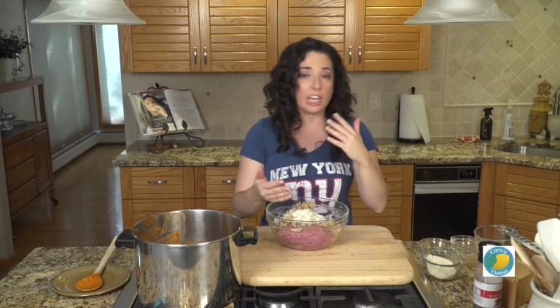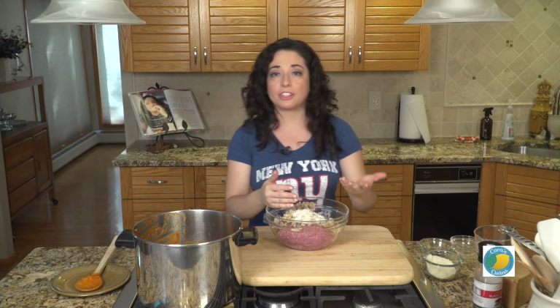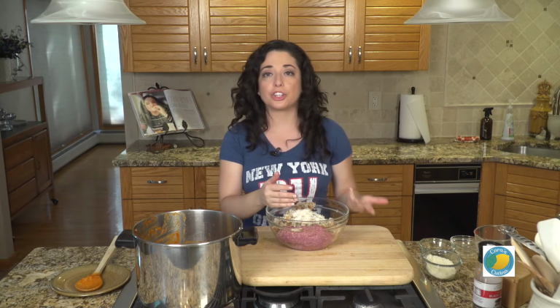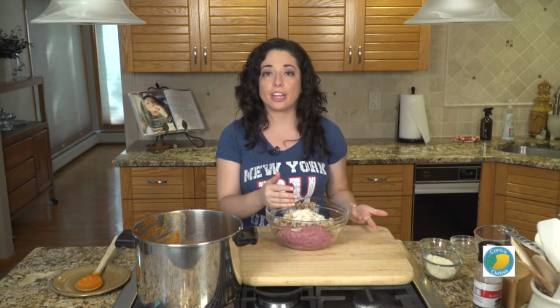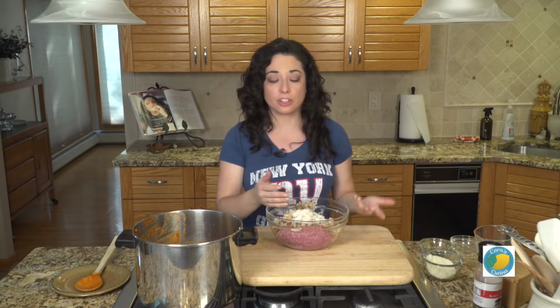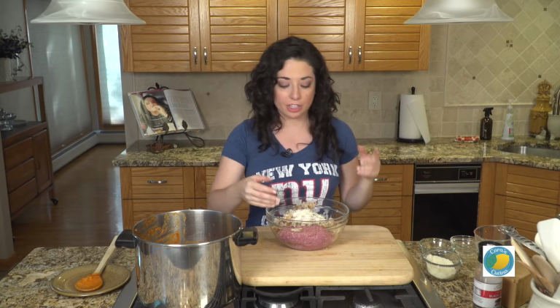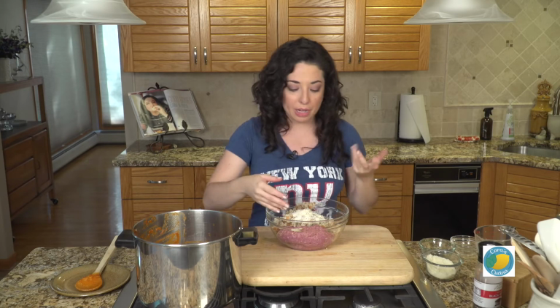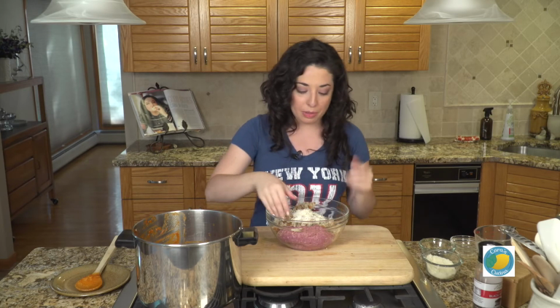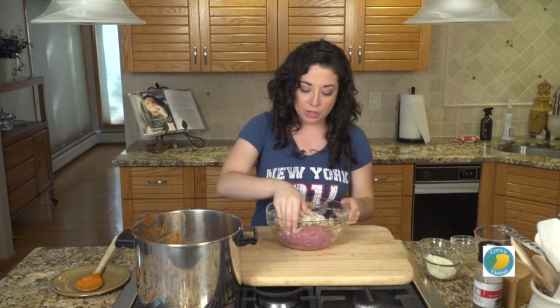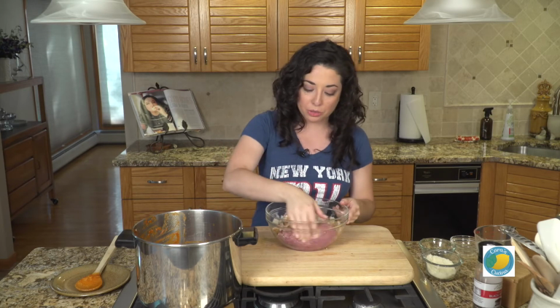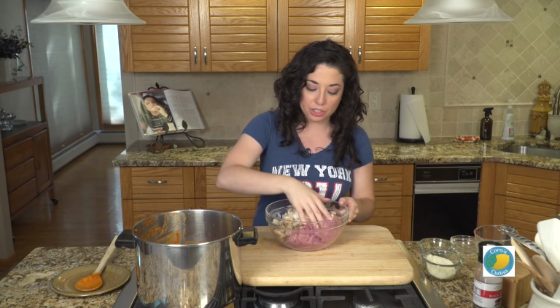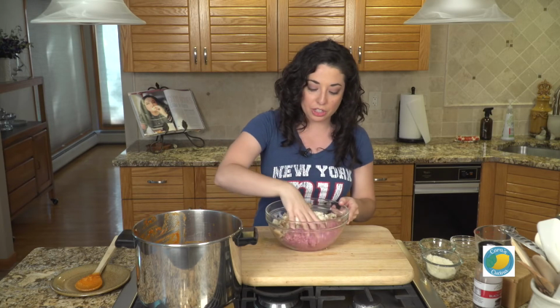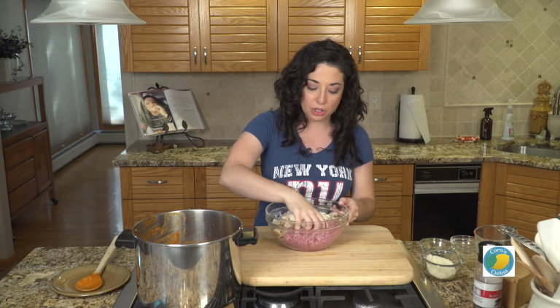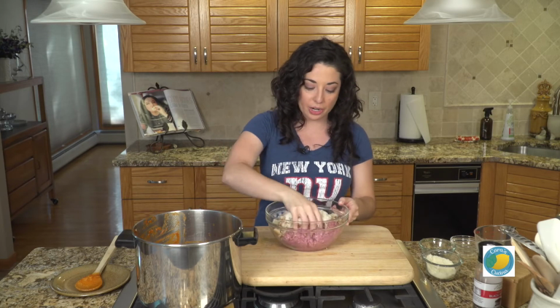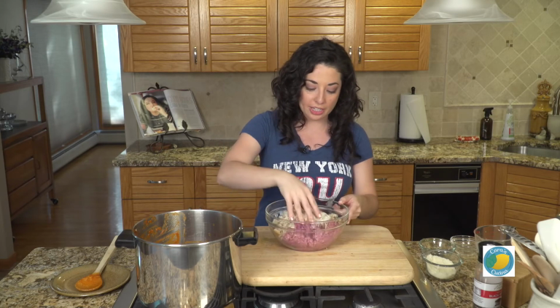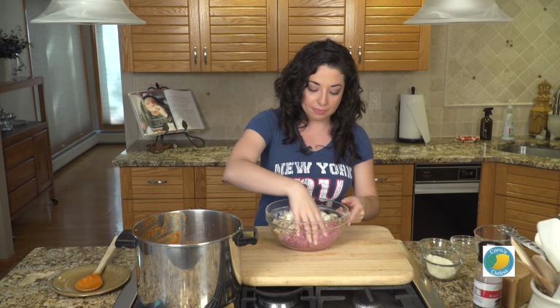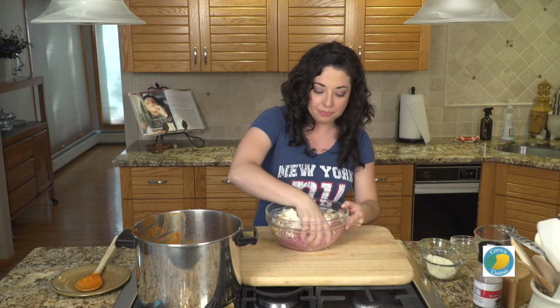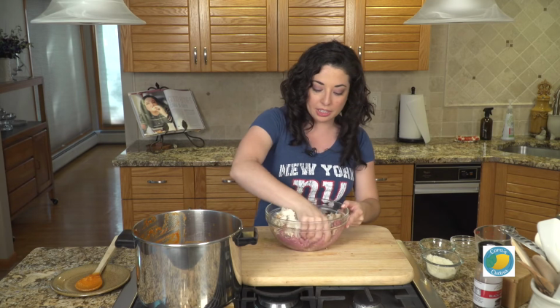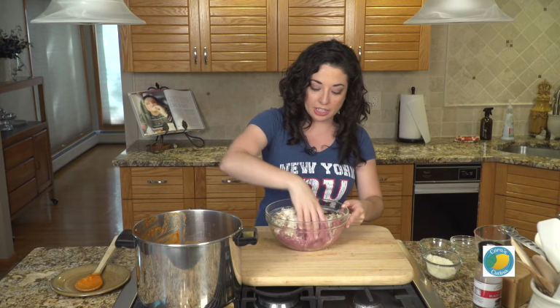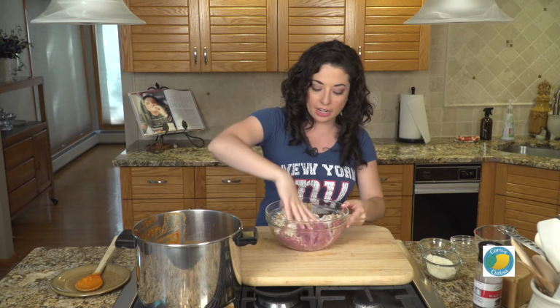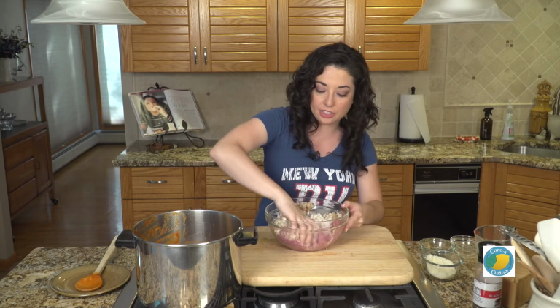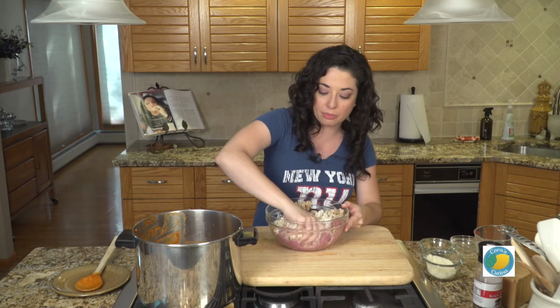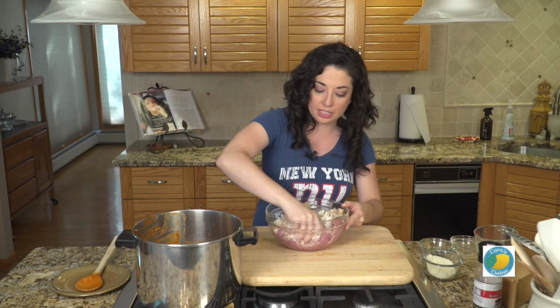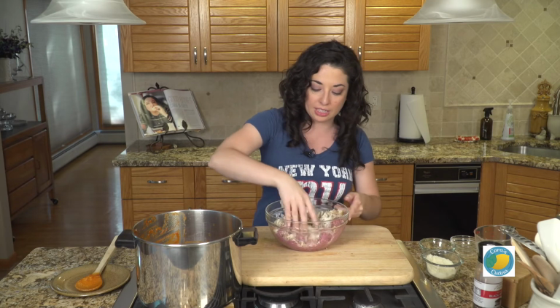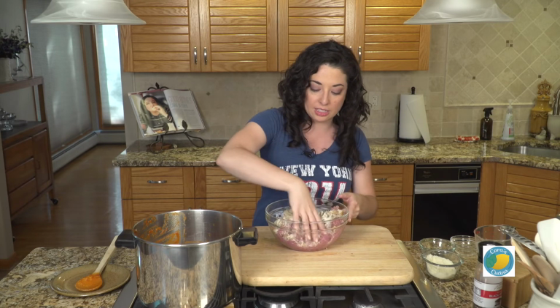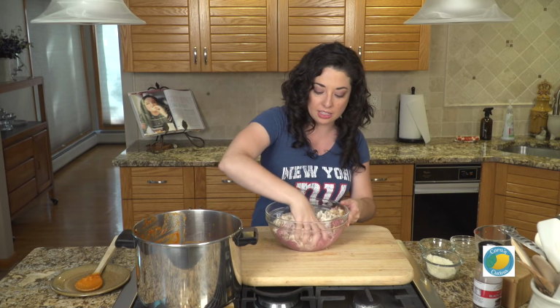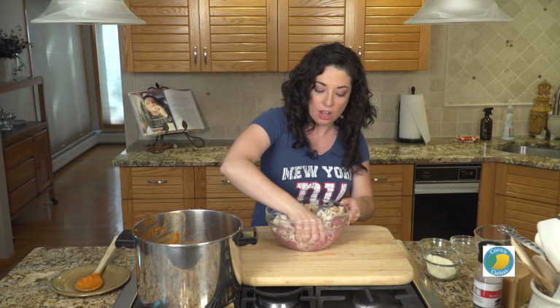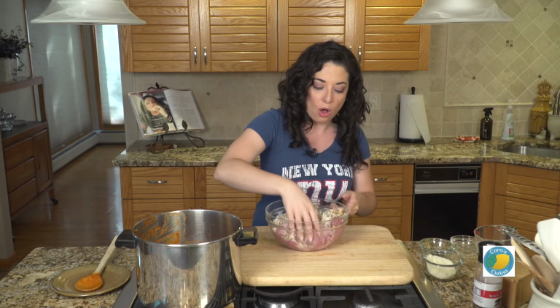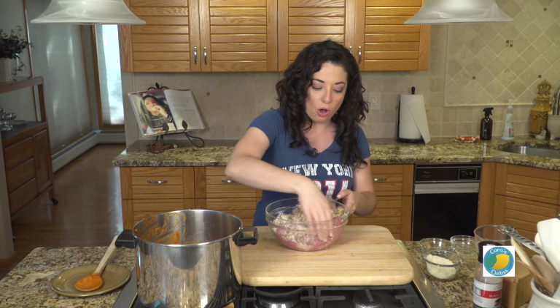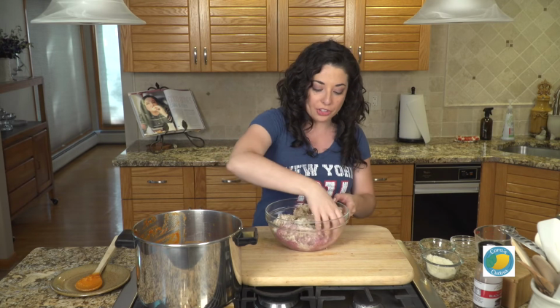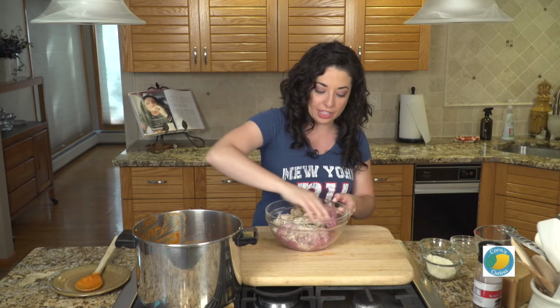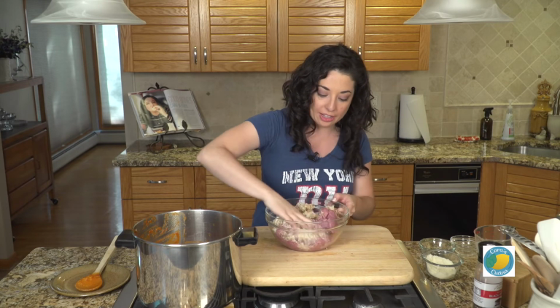You have to get your hands dirty to make meatballs, so we're just going to go right in here and start mixing this all together.